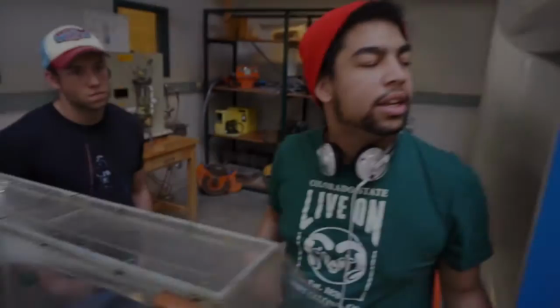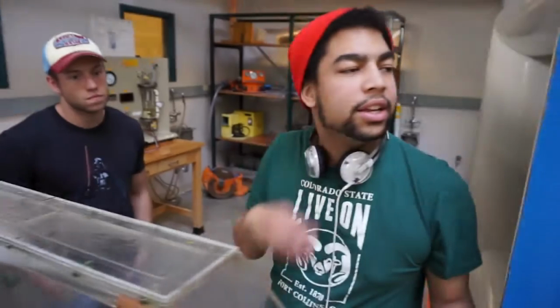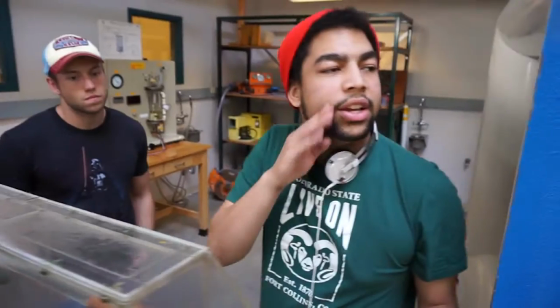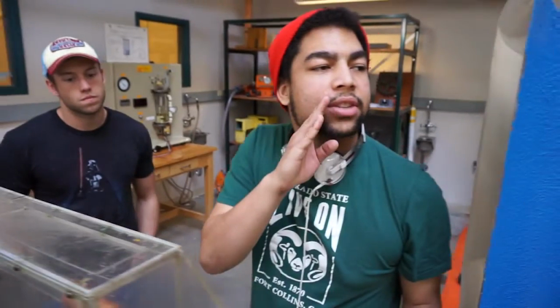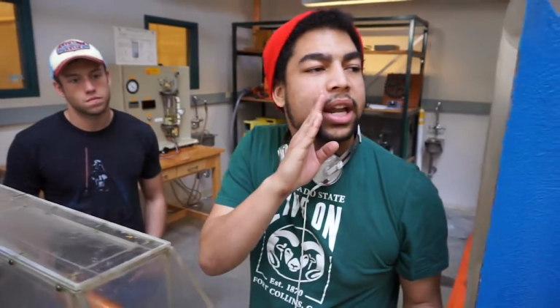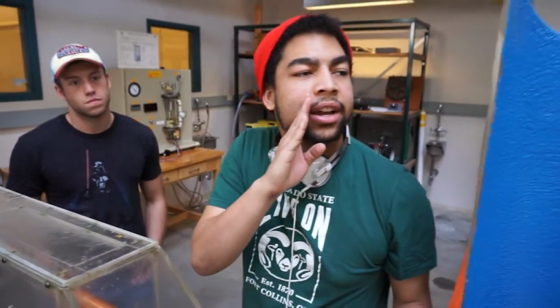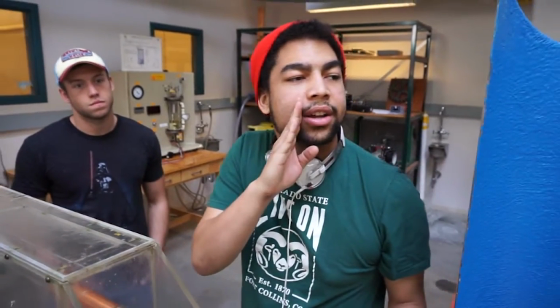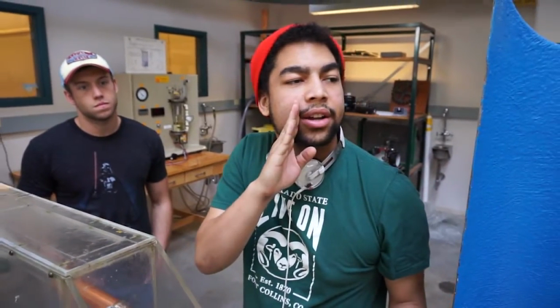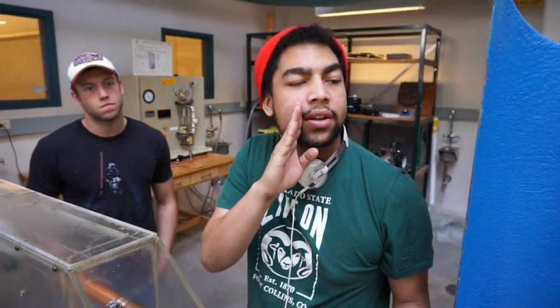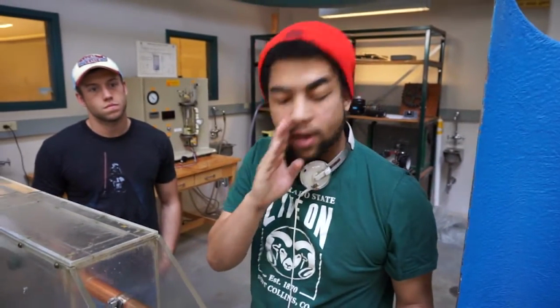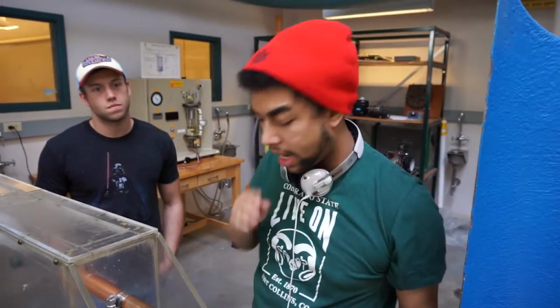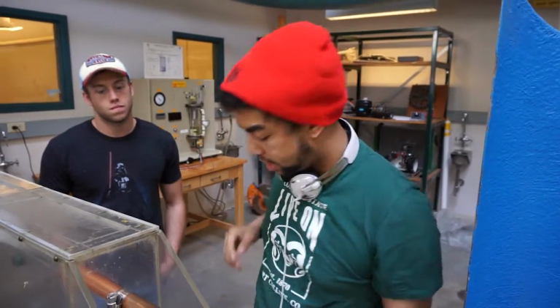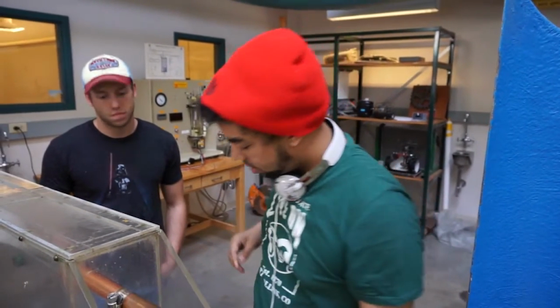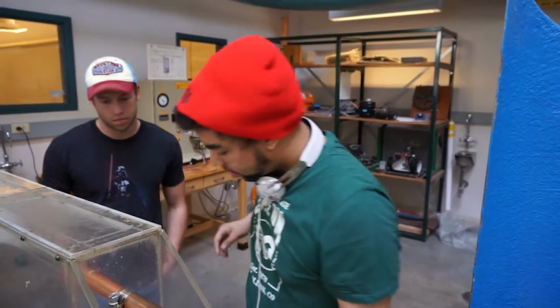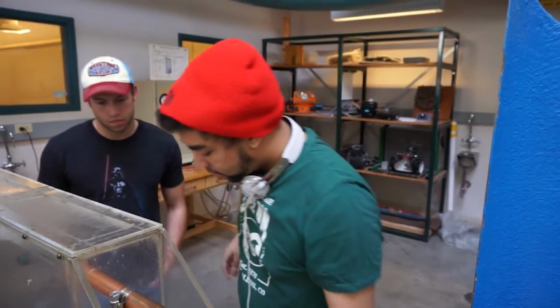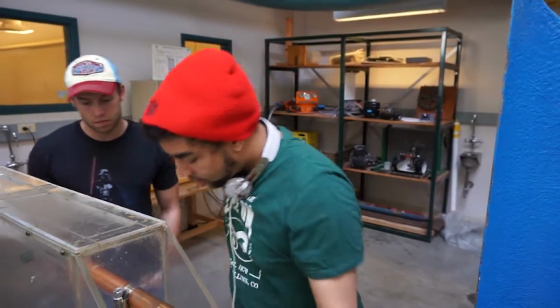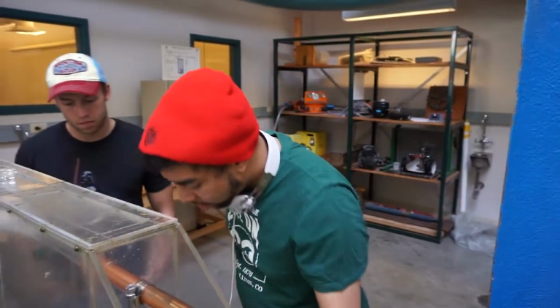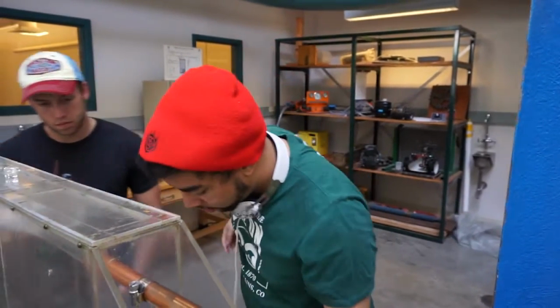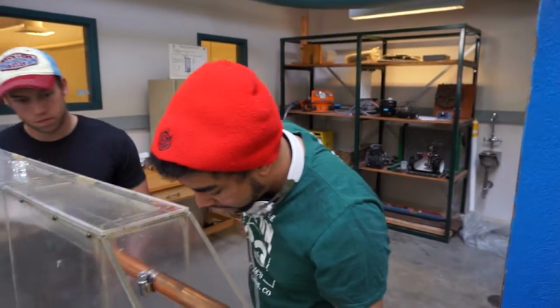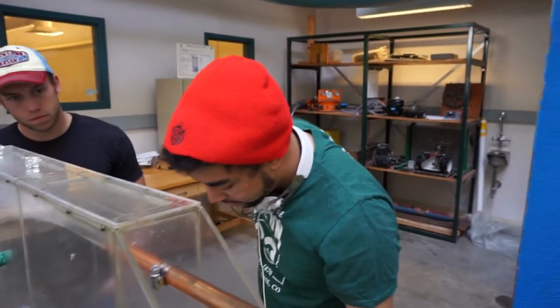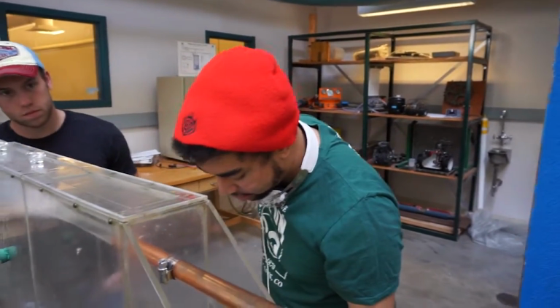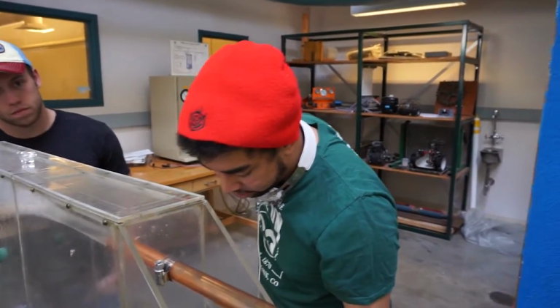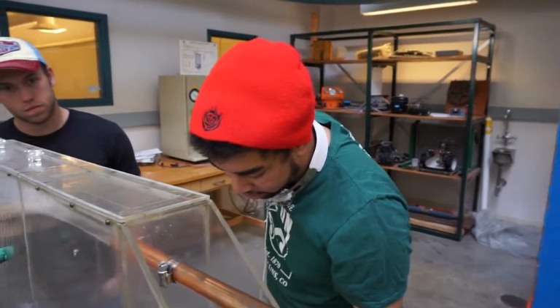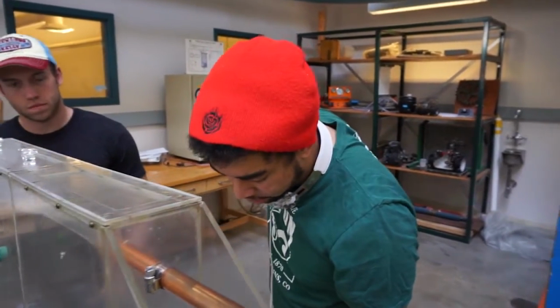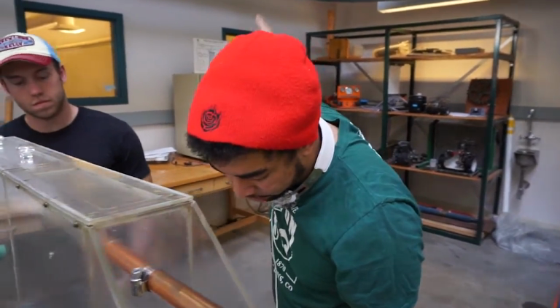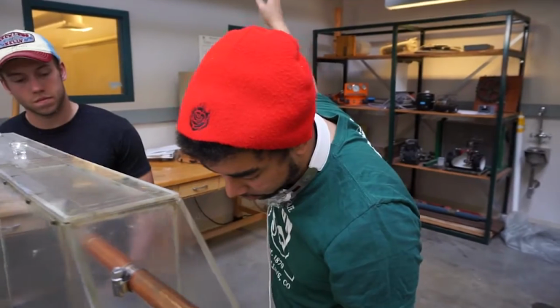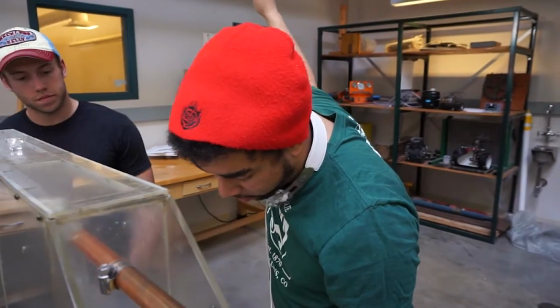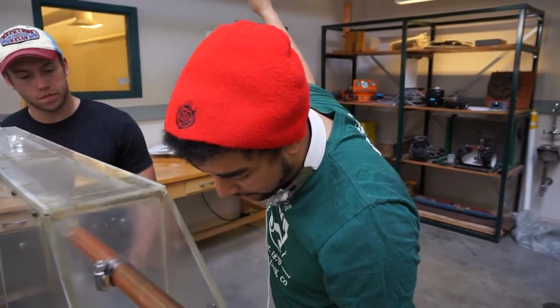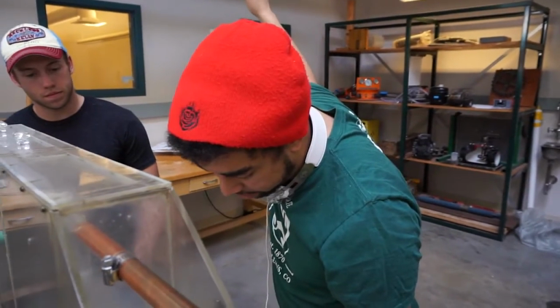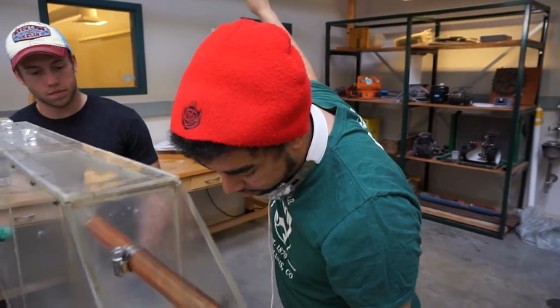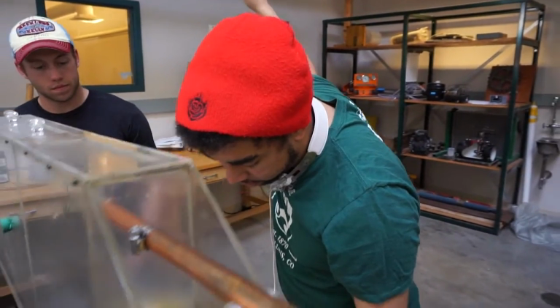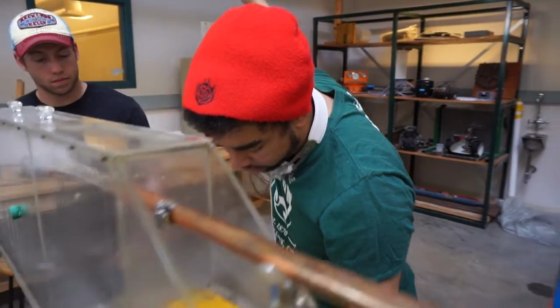You guys ready? All right. Three, two, one, go!